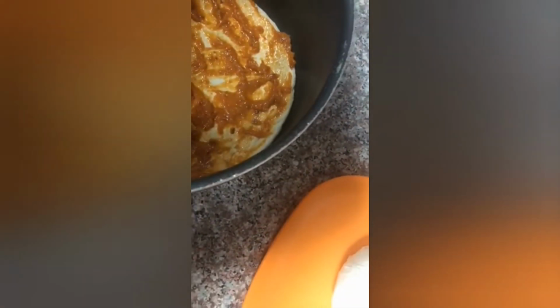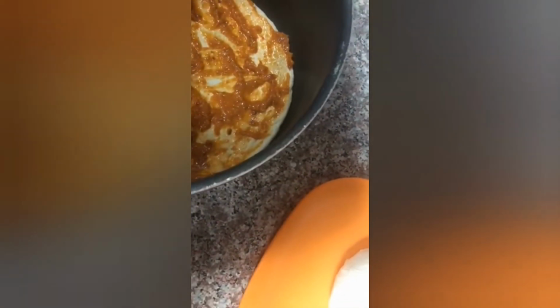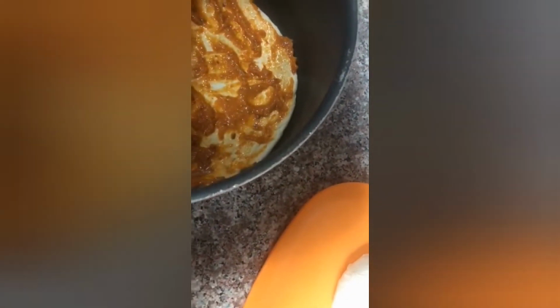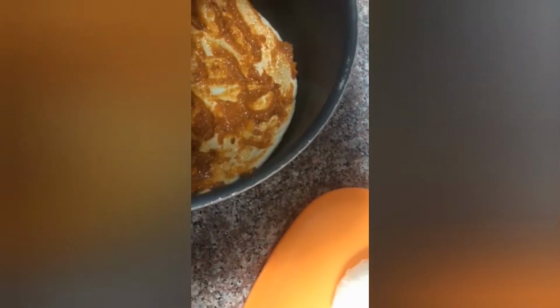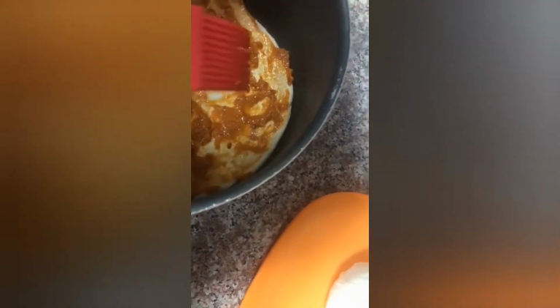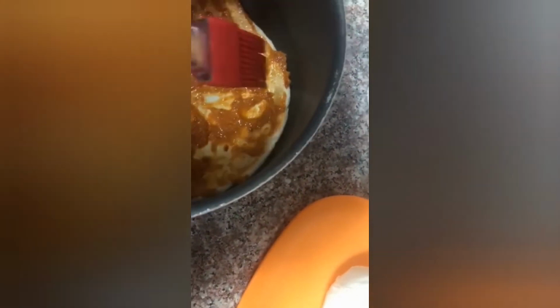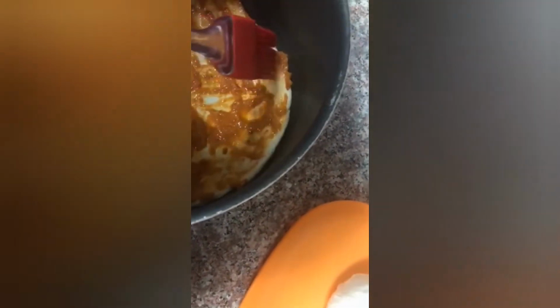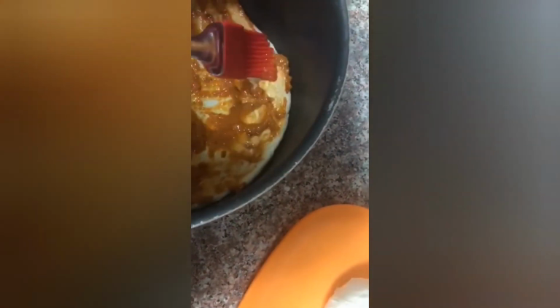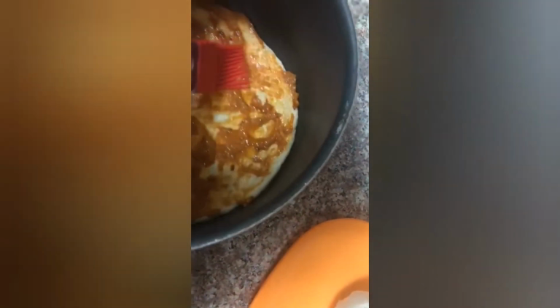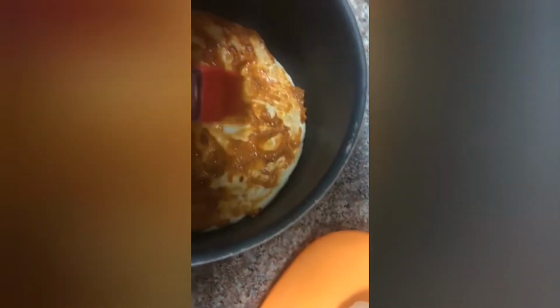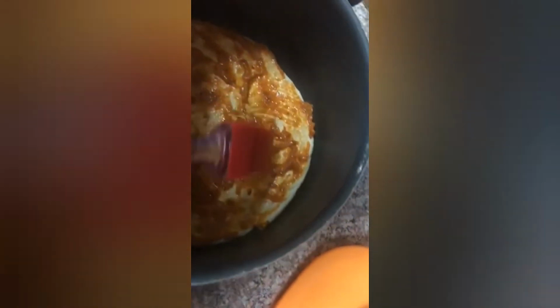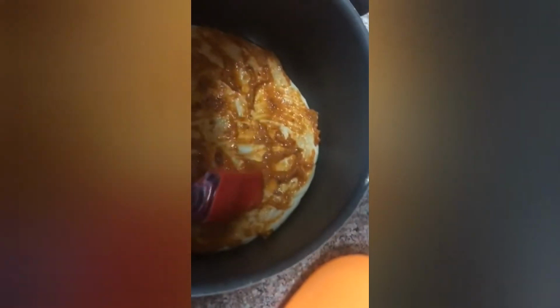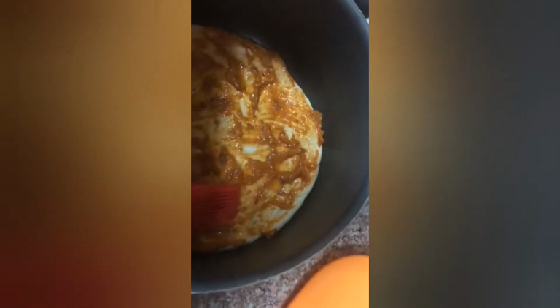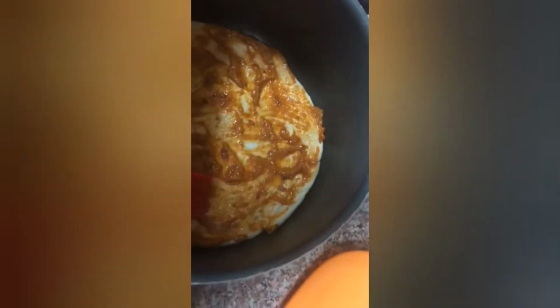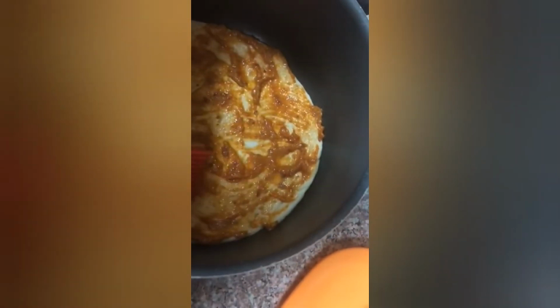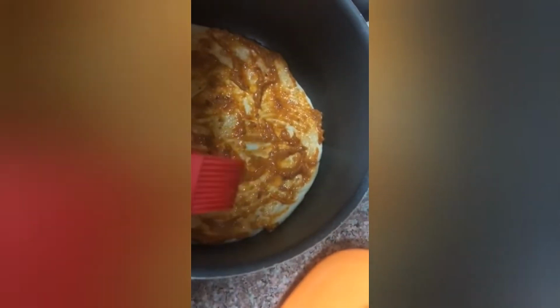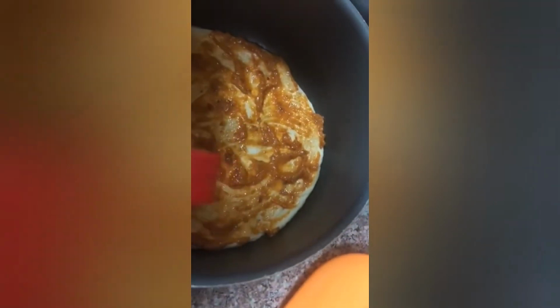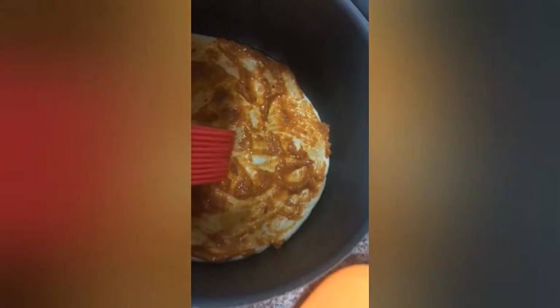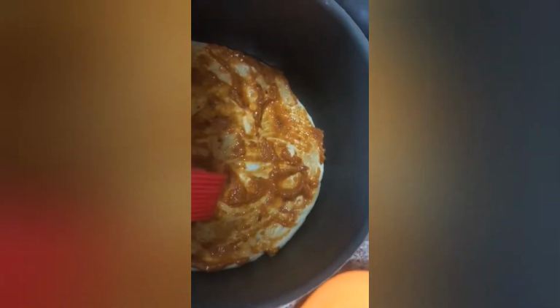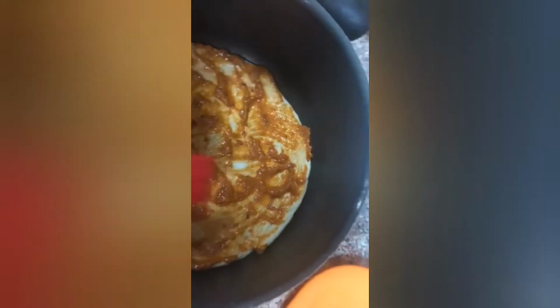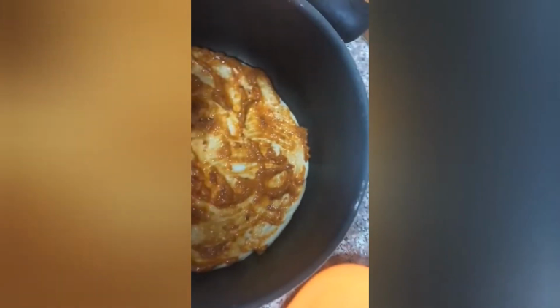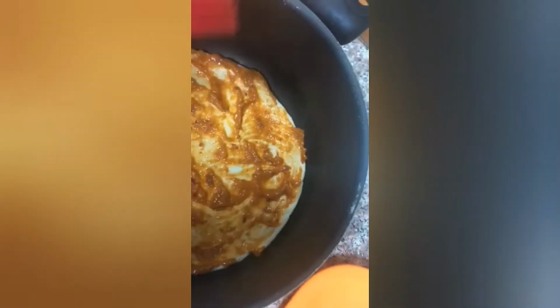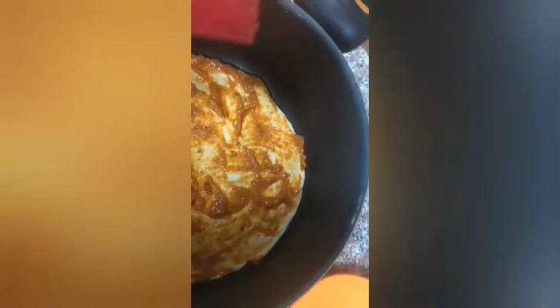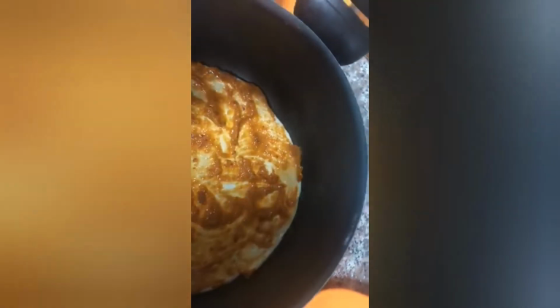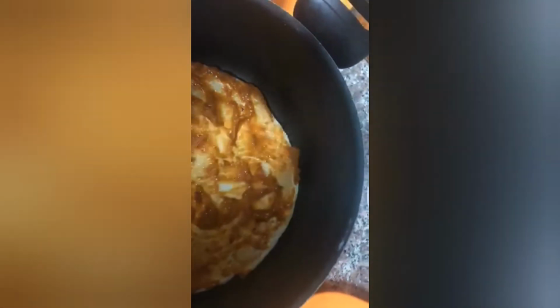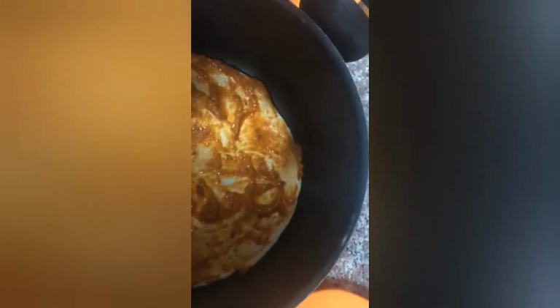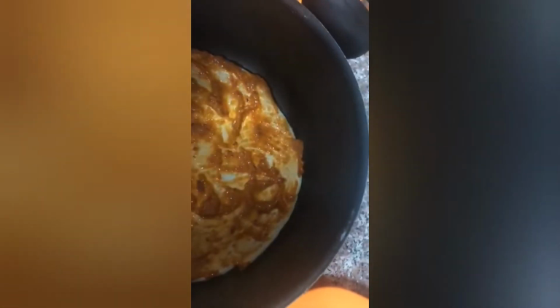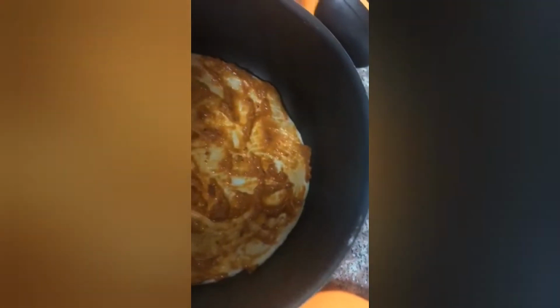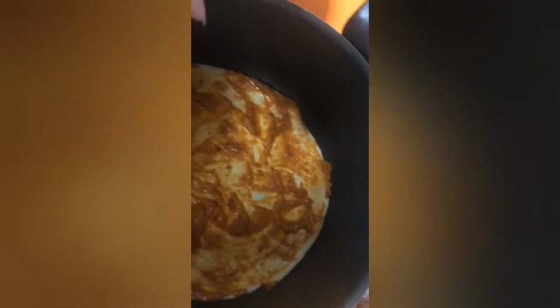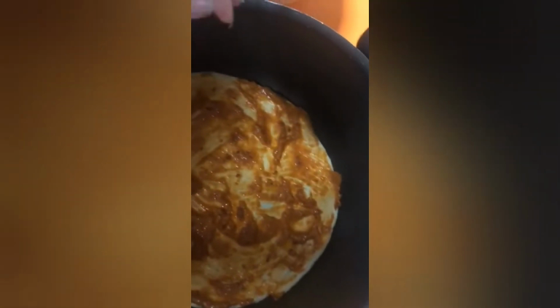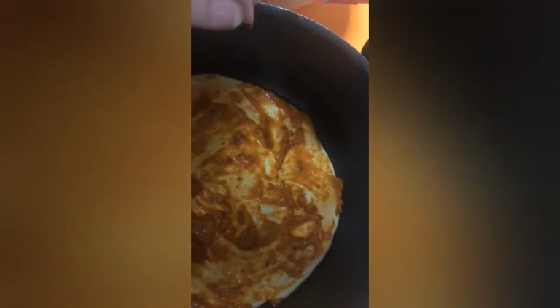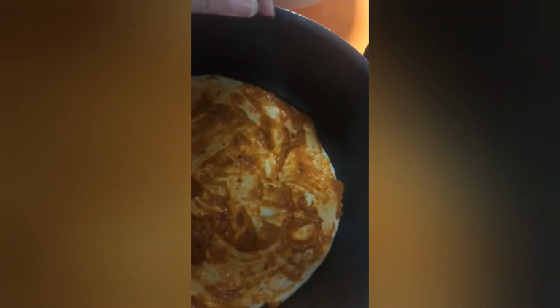Okay, now put some topping on it. Now it's time to put some topping.